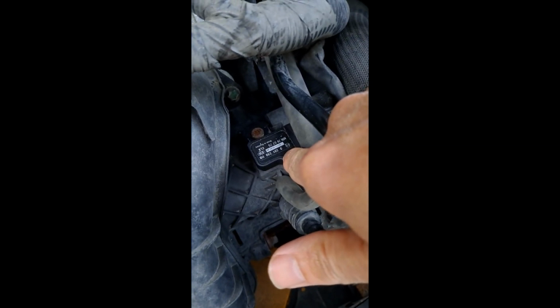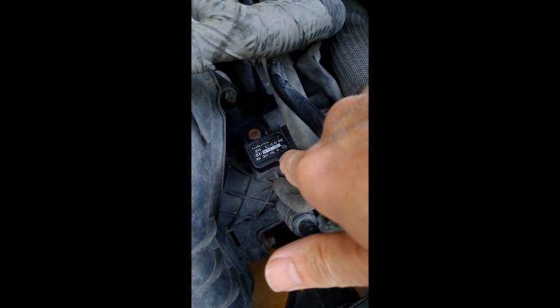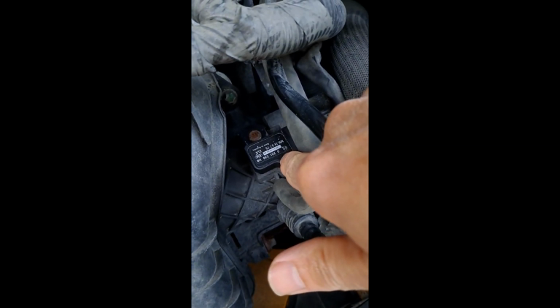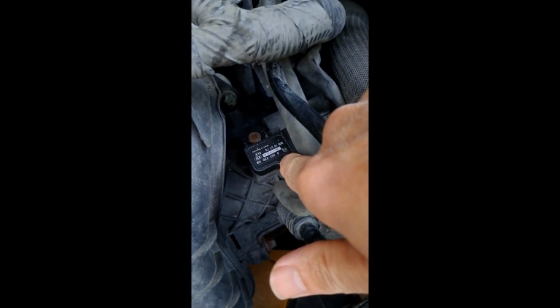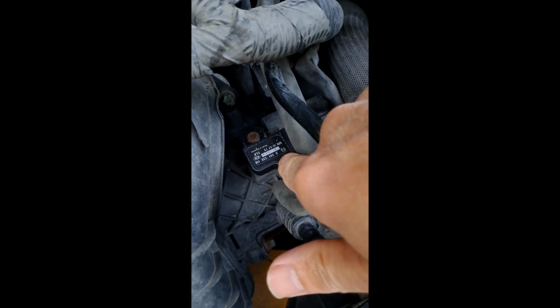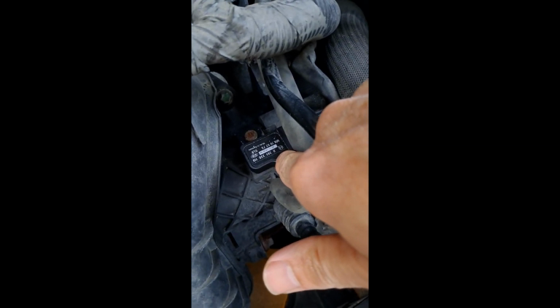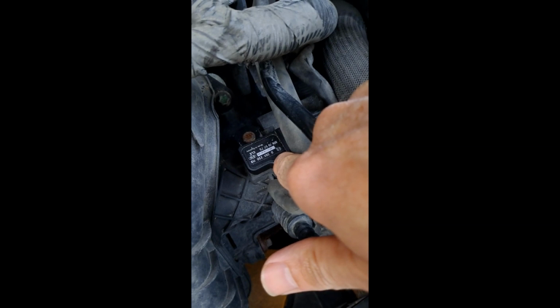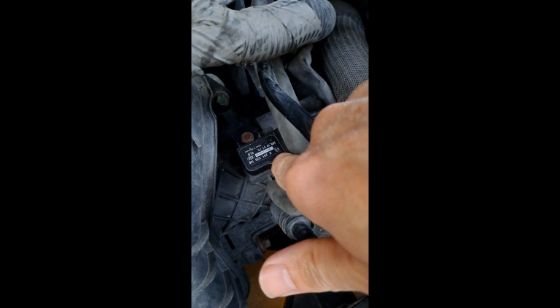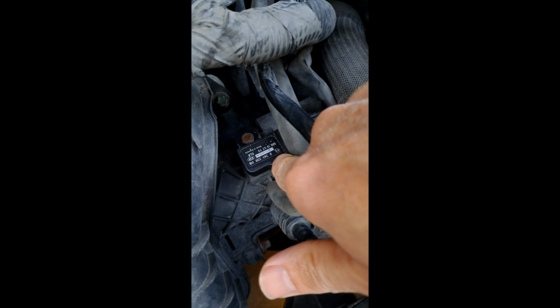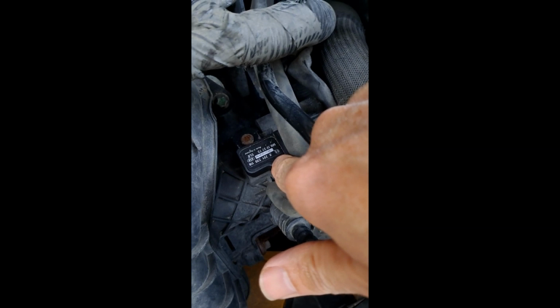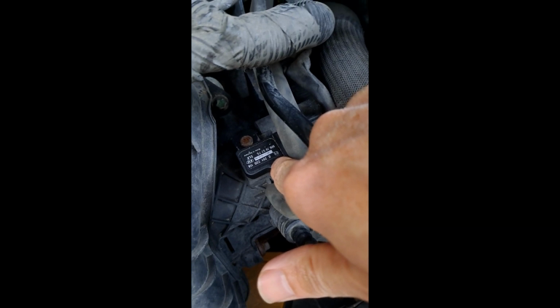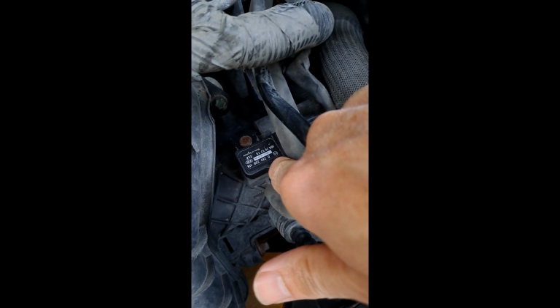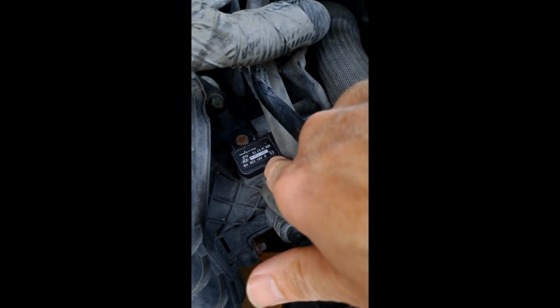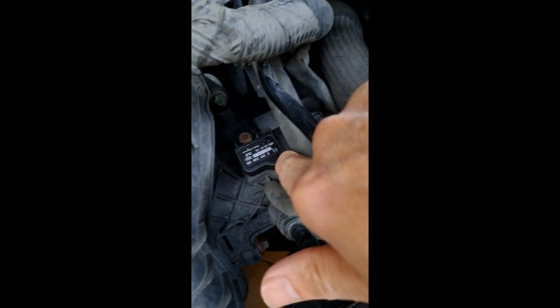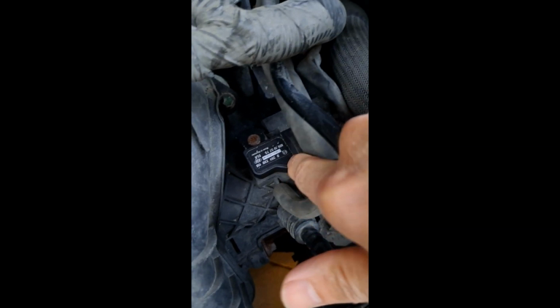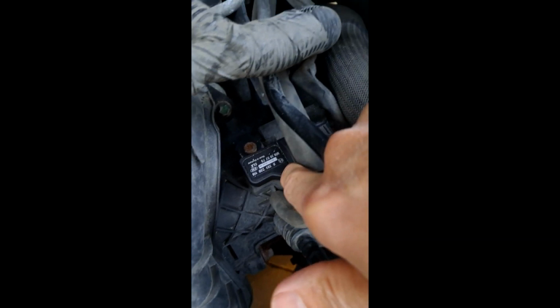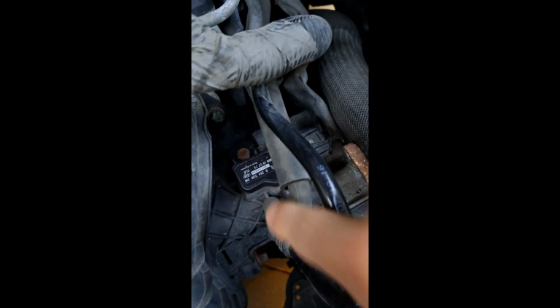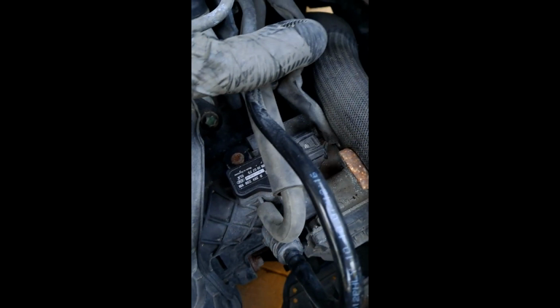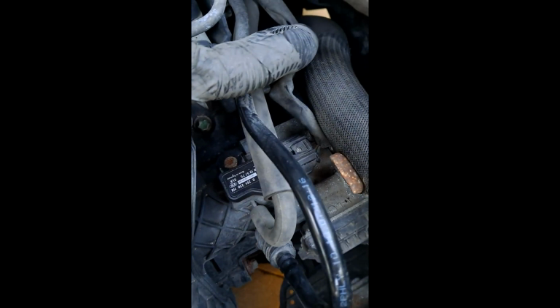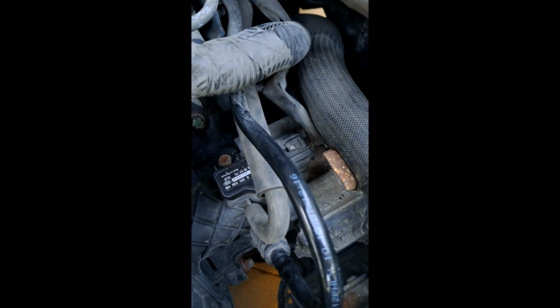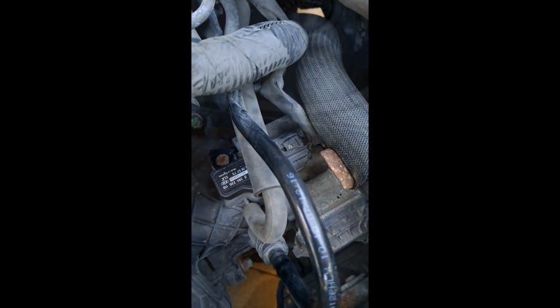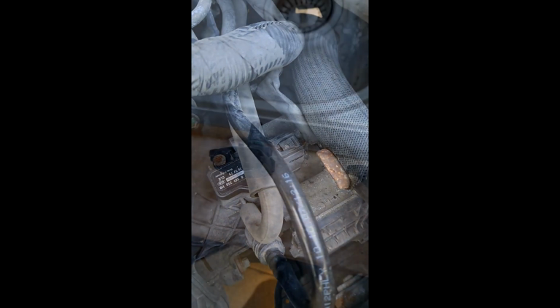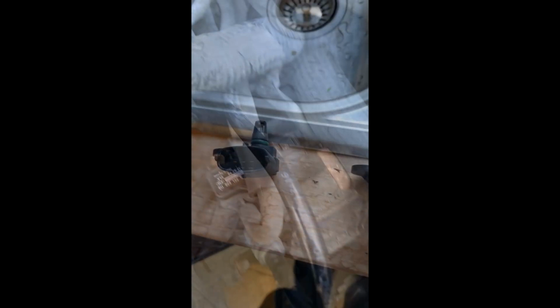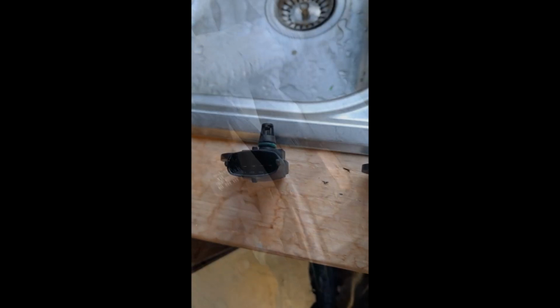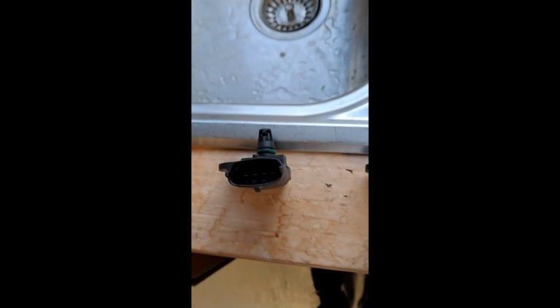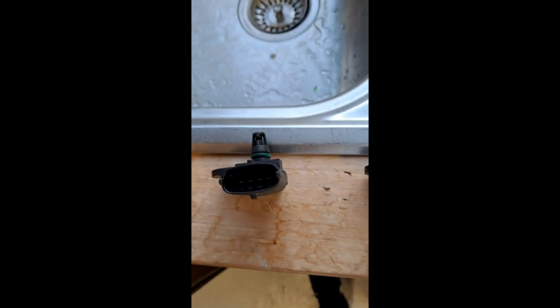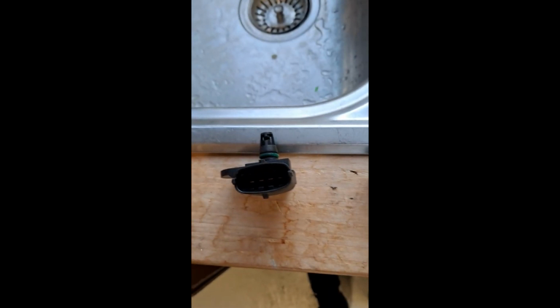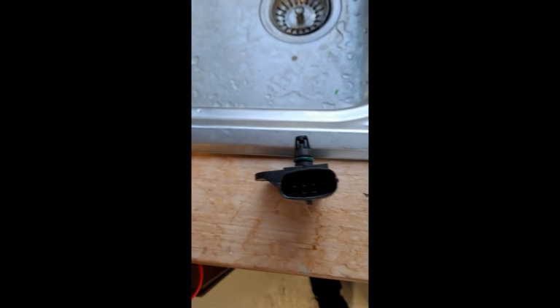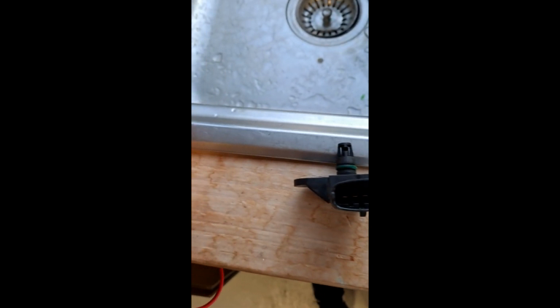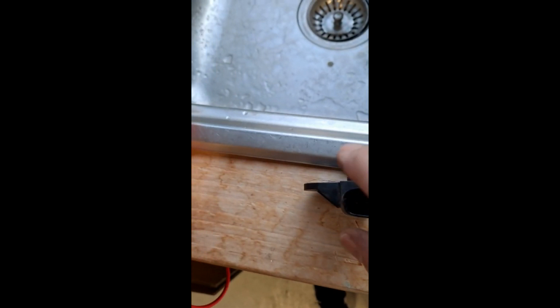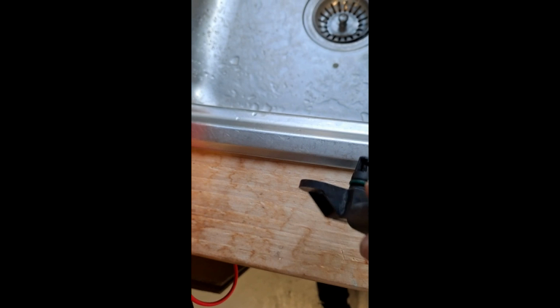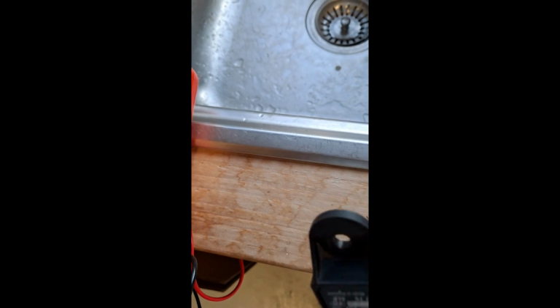I believe this sensor has two functions: the intake air temperature and also the air pressure, both in this one unit. So I'm going to replace that now and let's see how we get on.